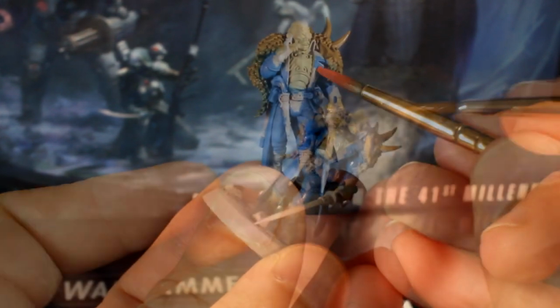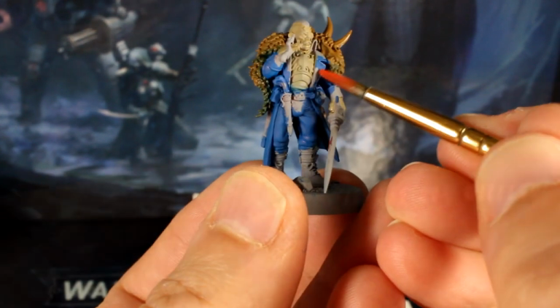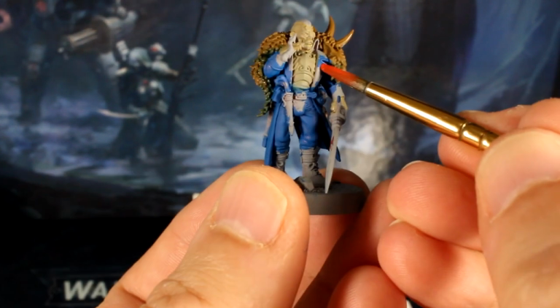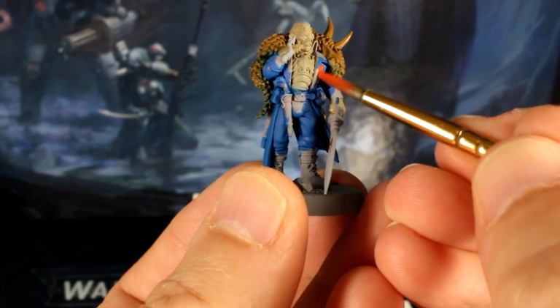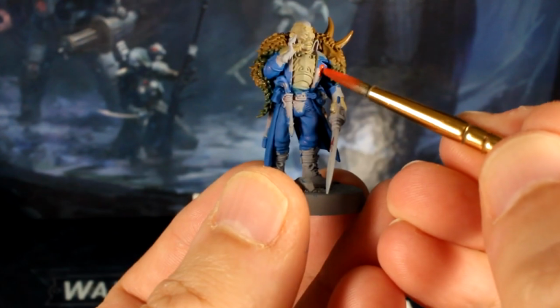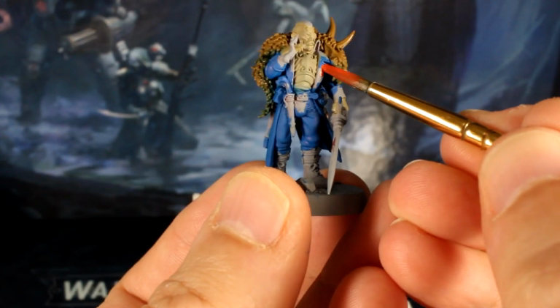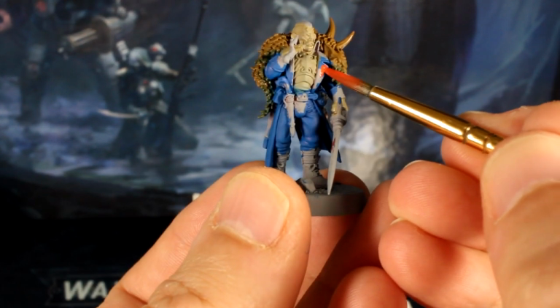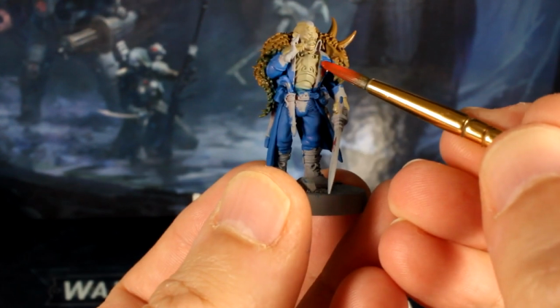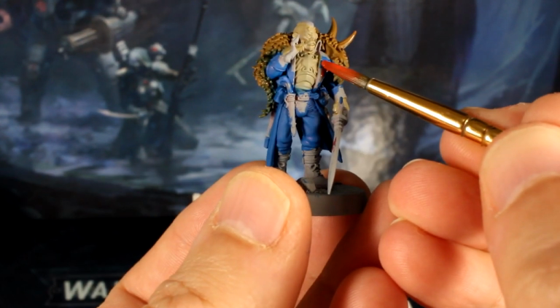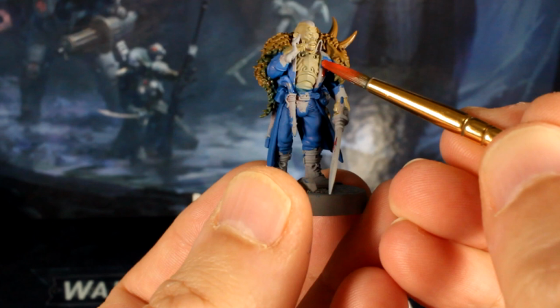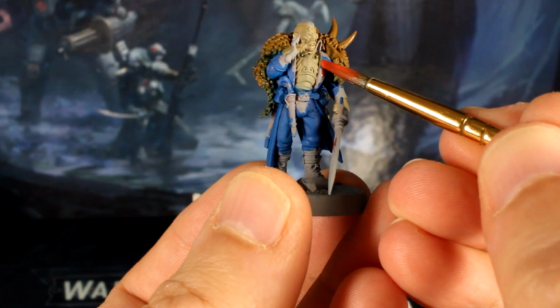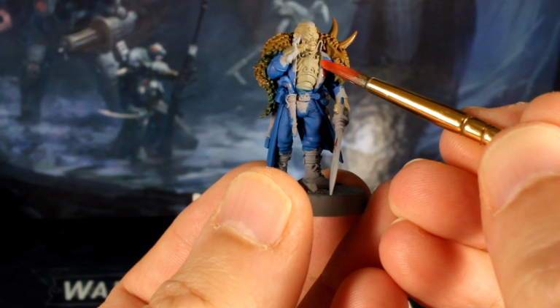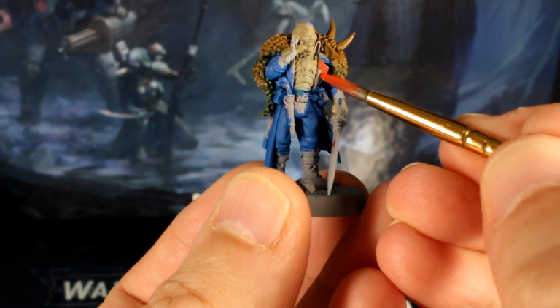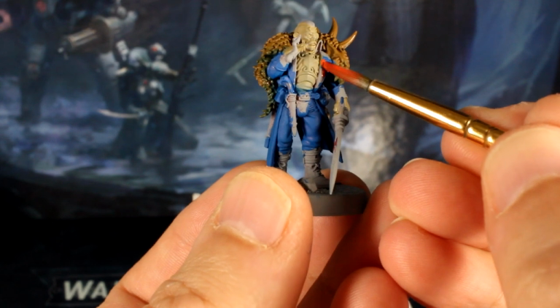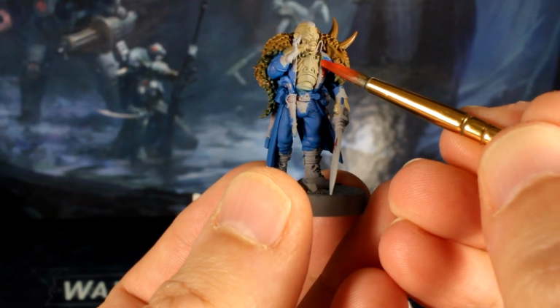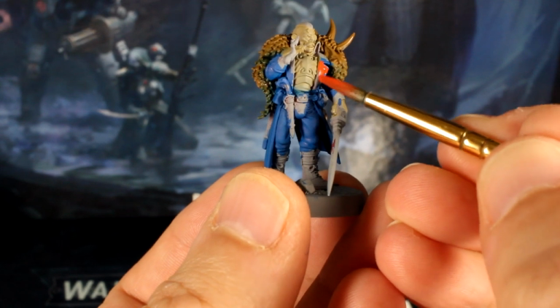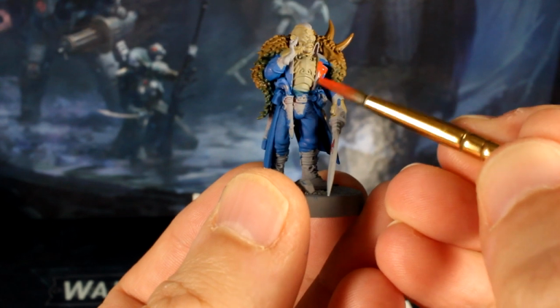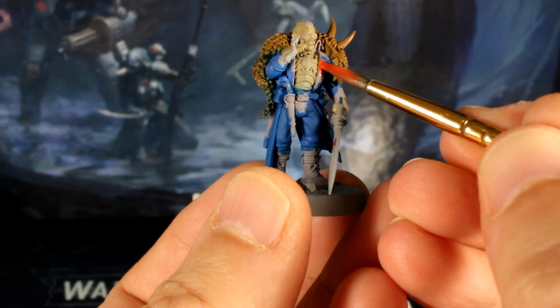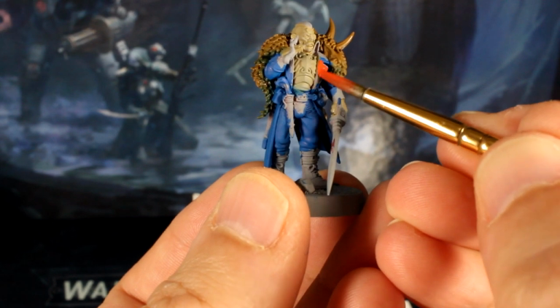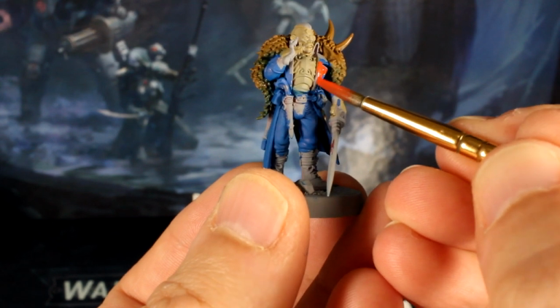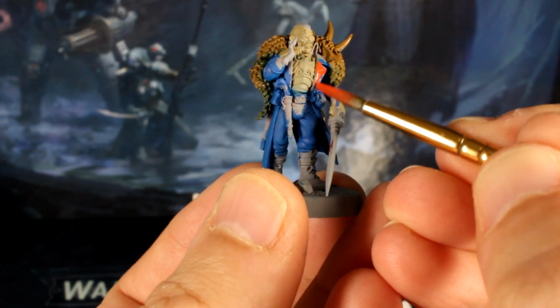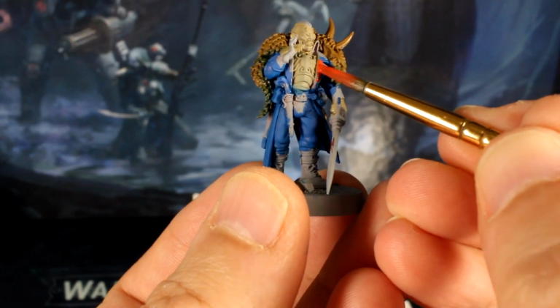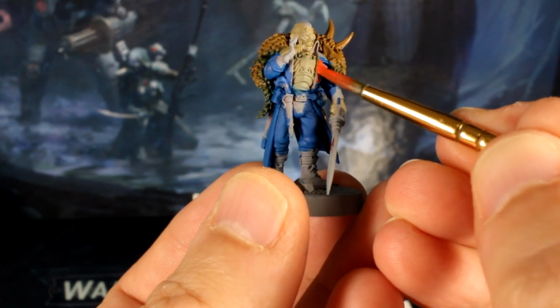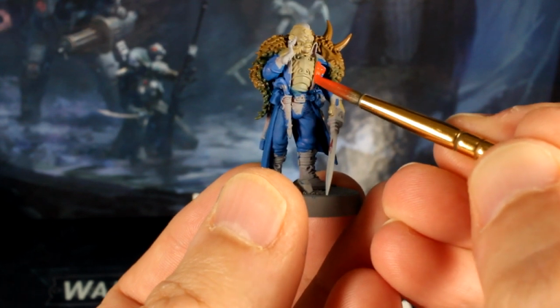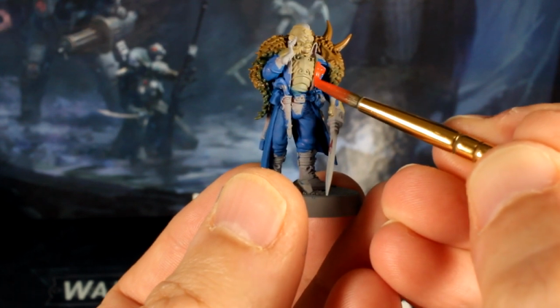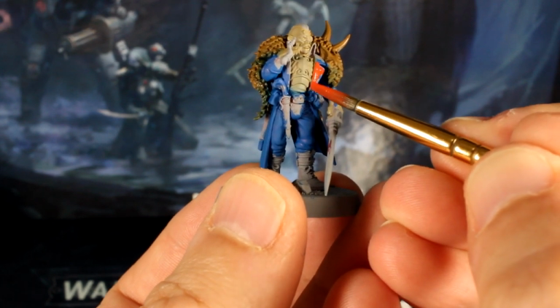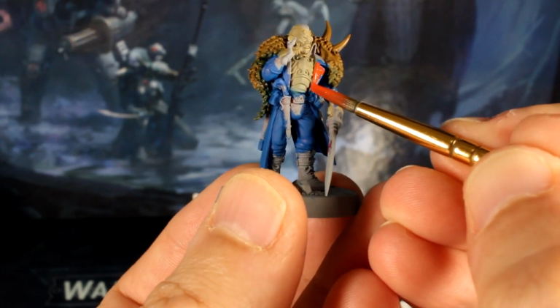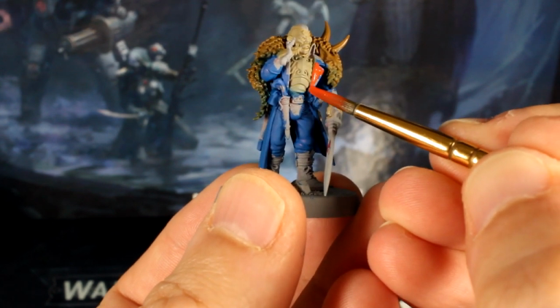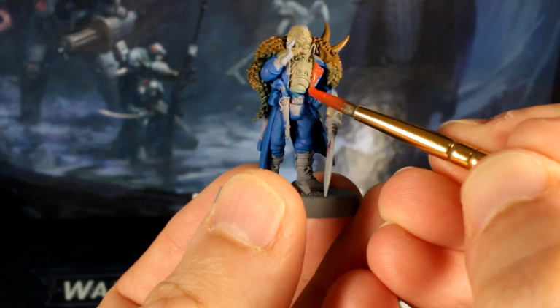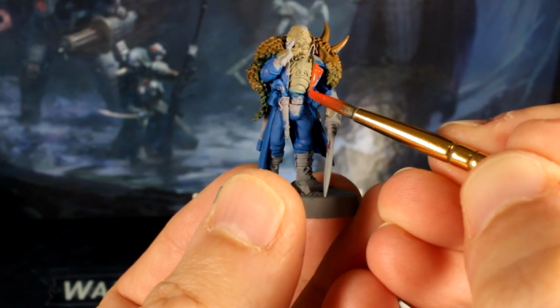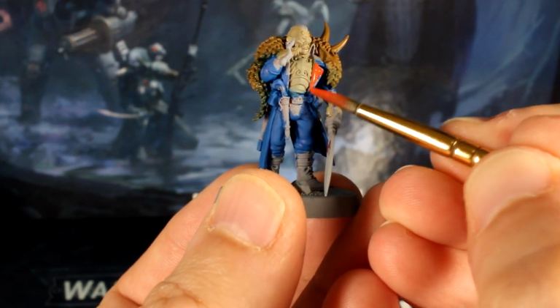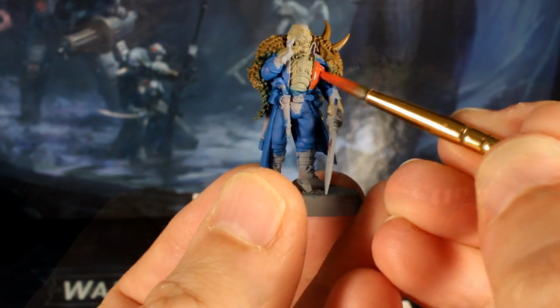Now using a red paint, catch the collar, lapels, cuffs, his pistol holster and the sheath of his knife.